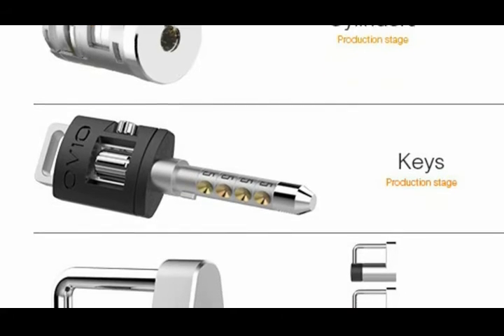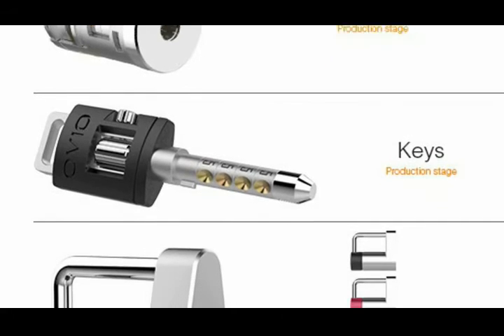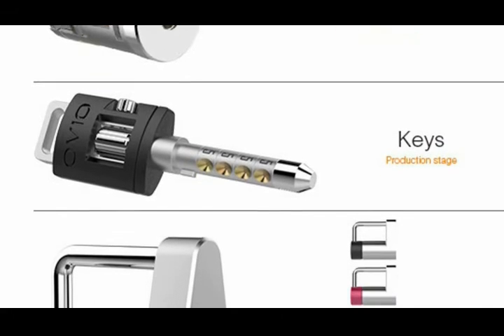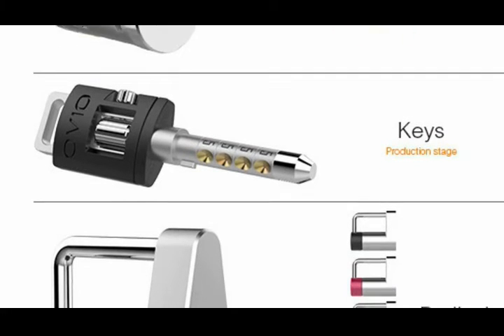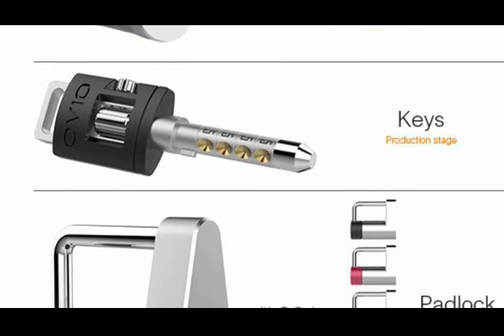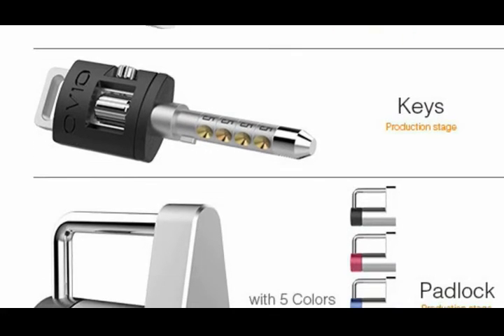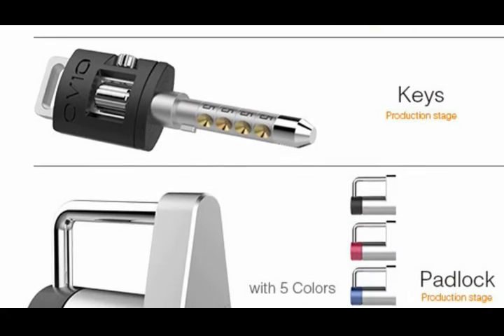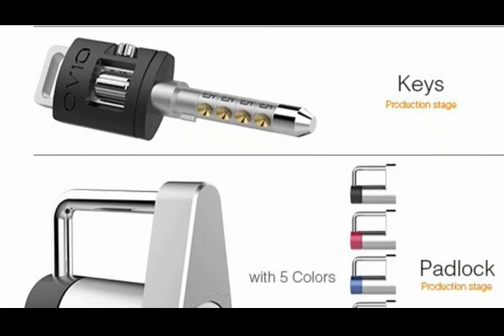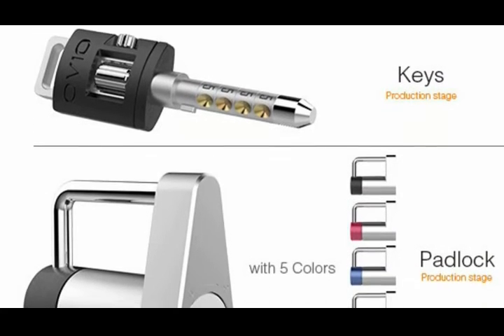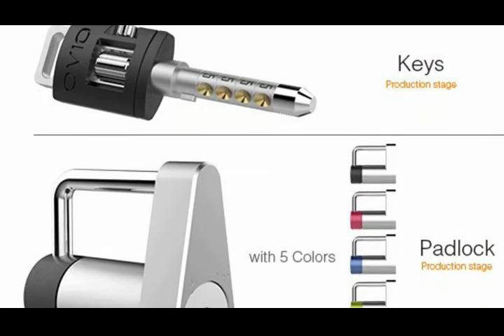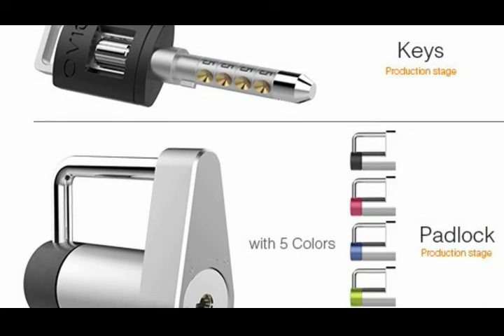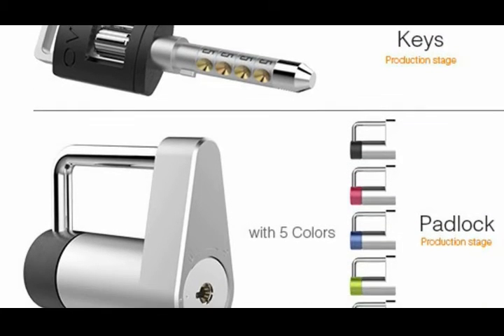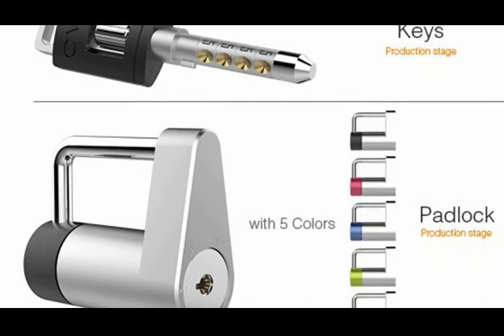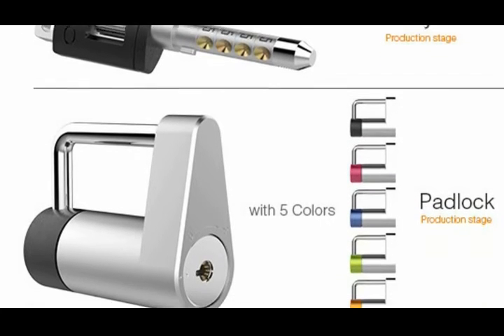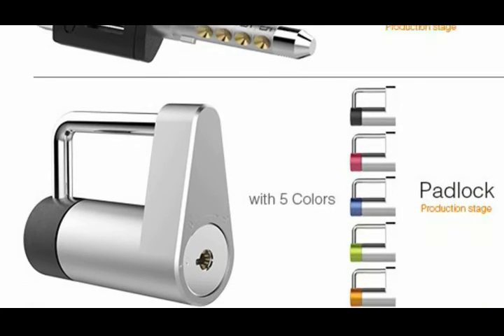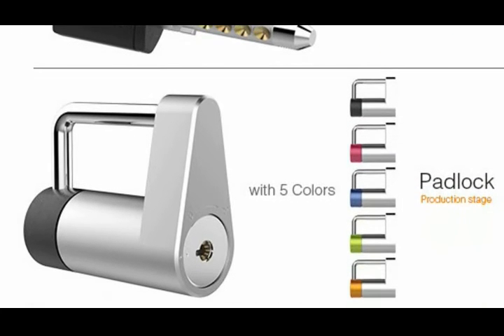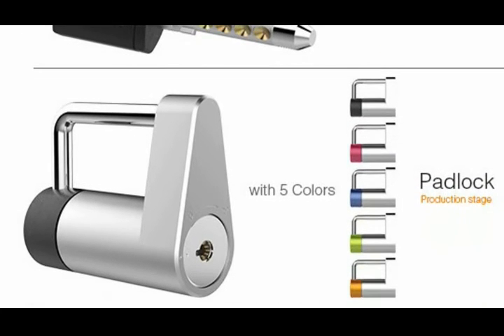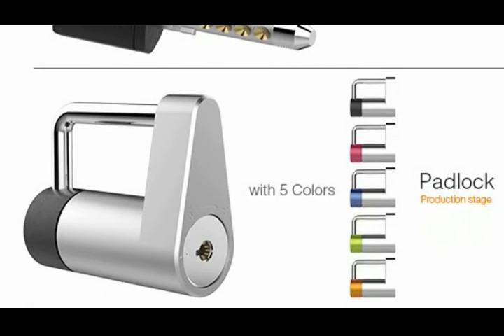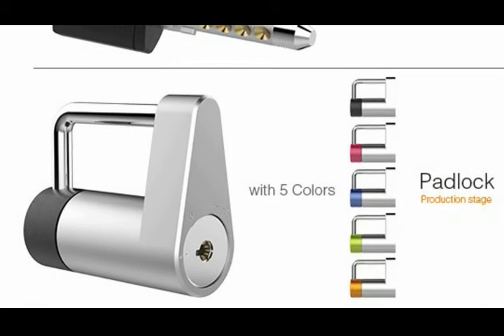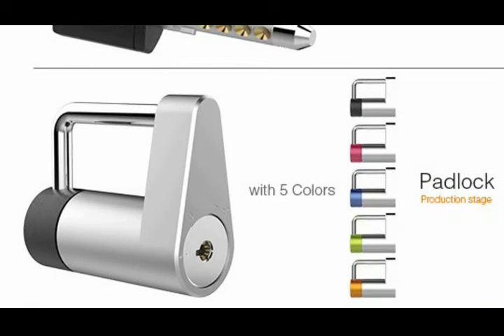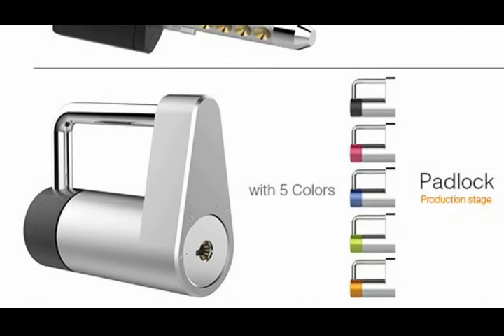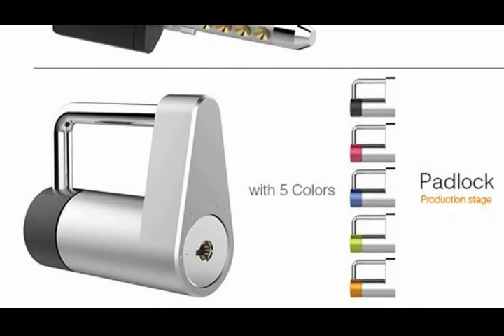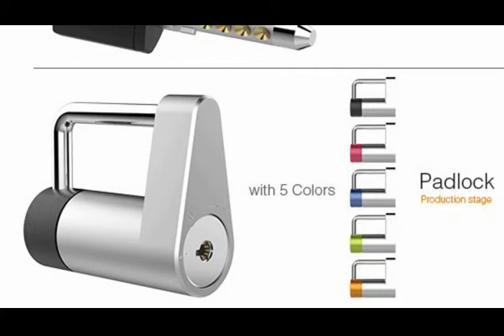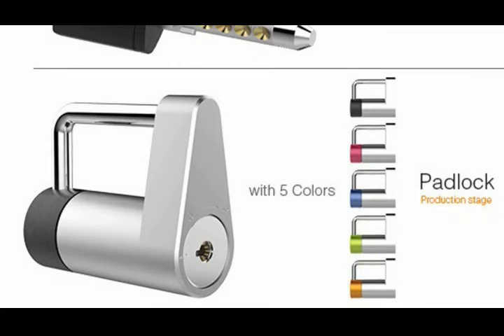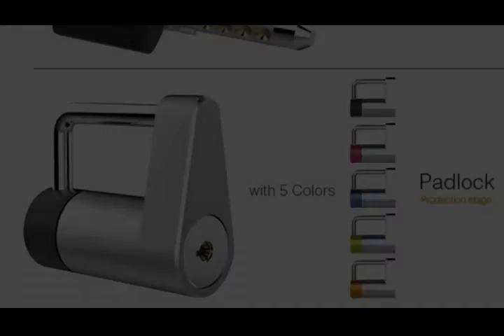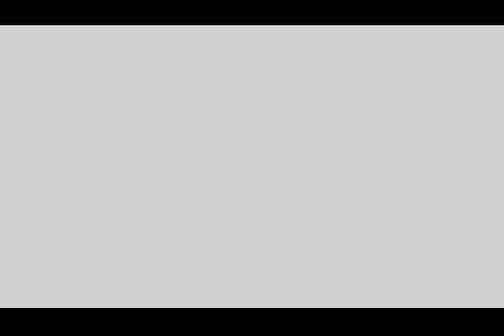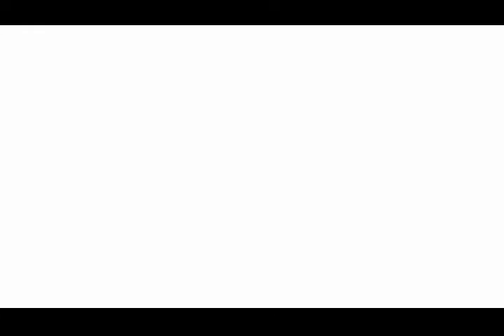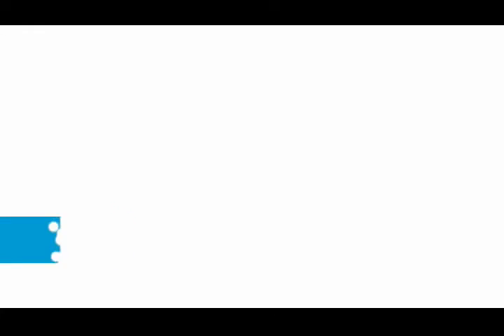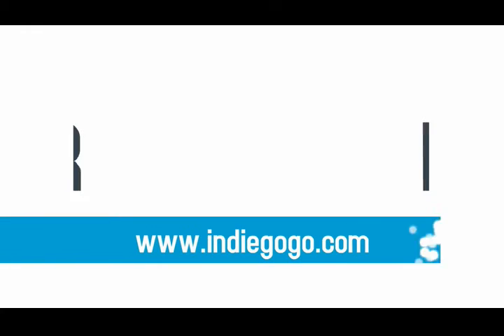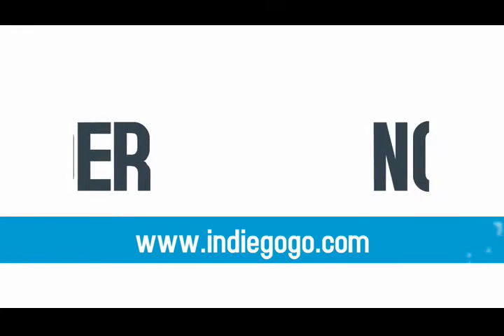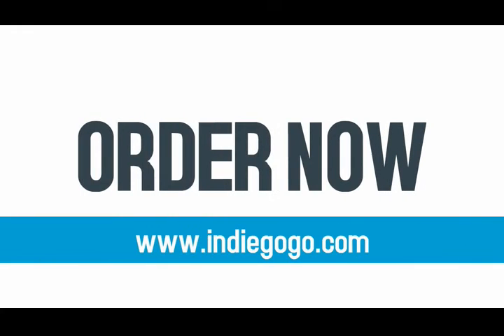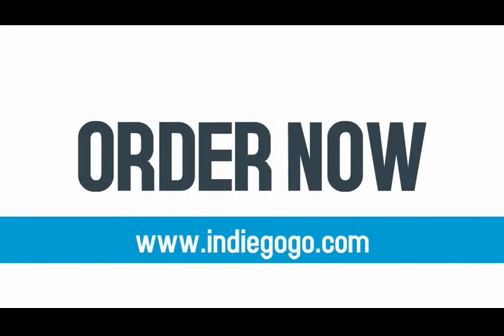OVO Keys, Cylinders and Padlocks are reaching maturity and stable status. Order now on Indiegogo.